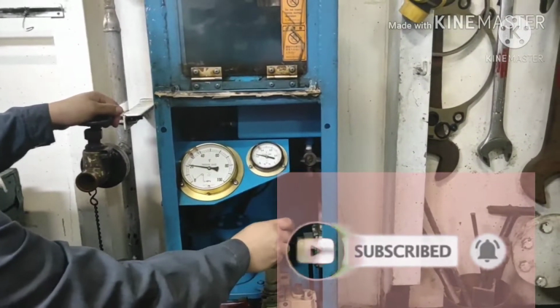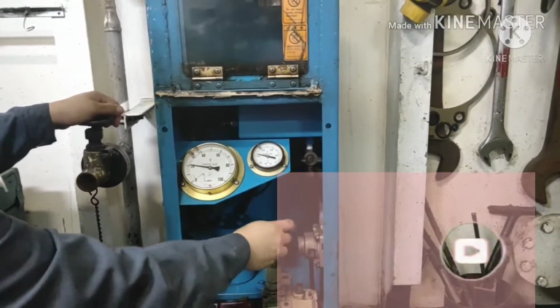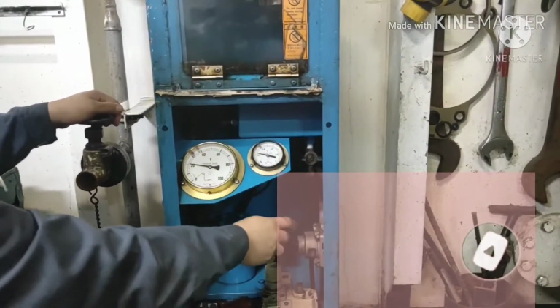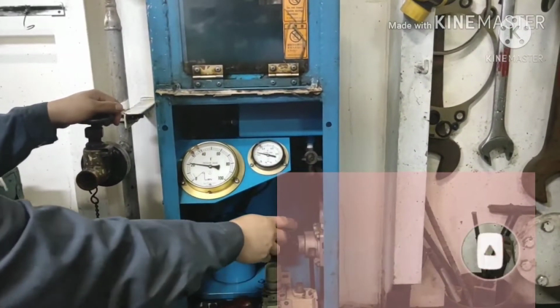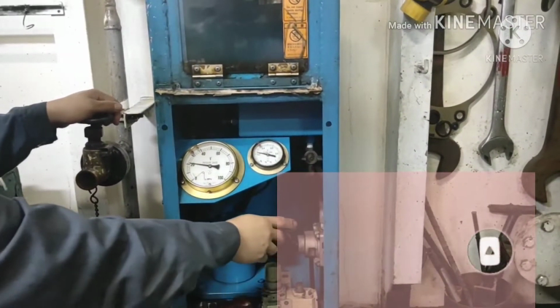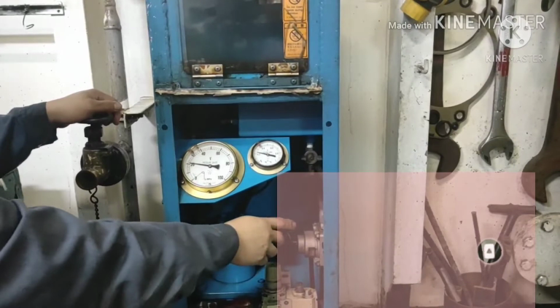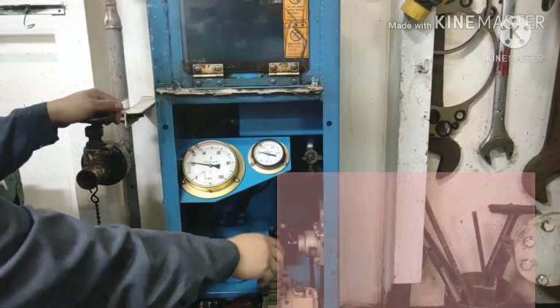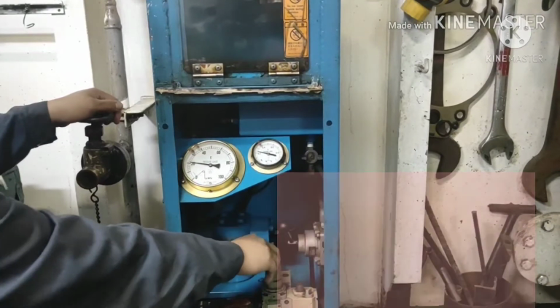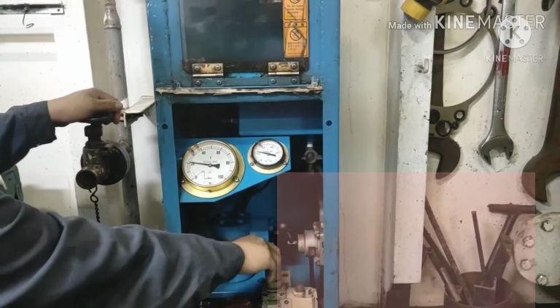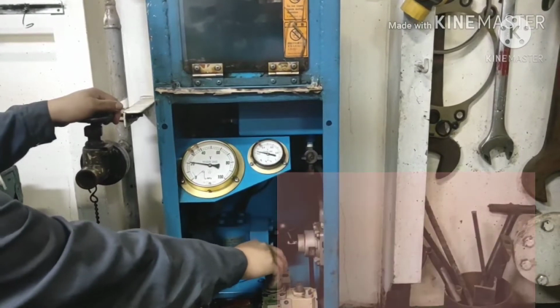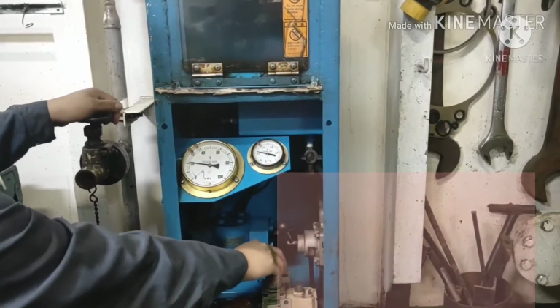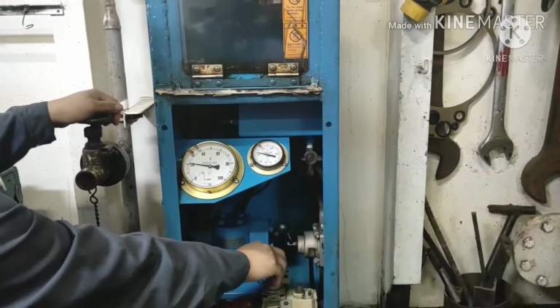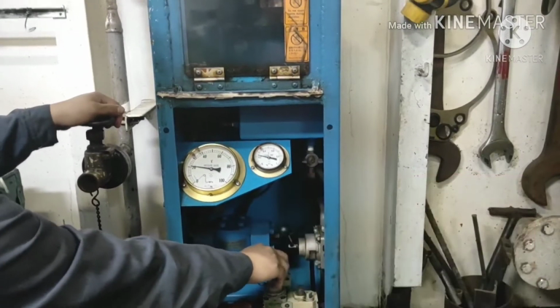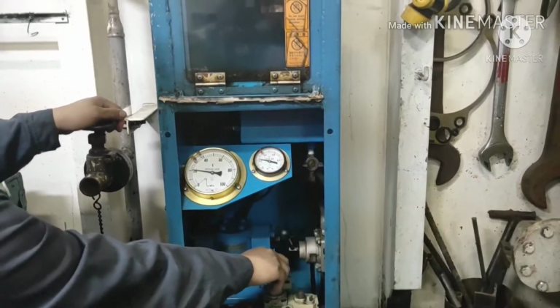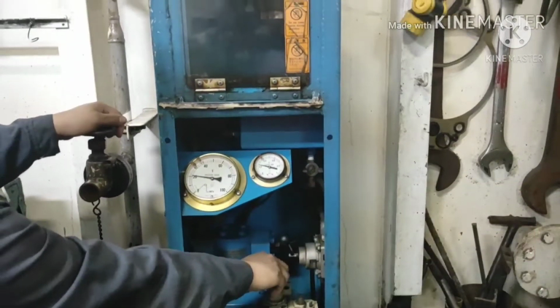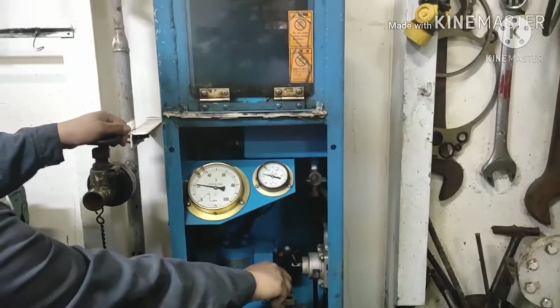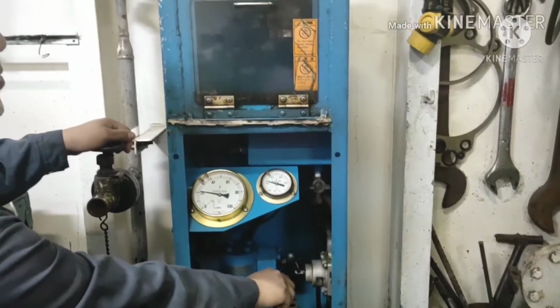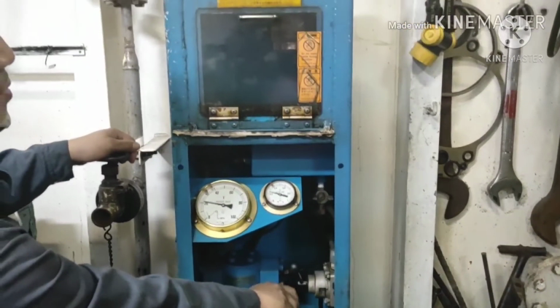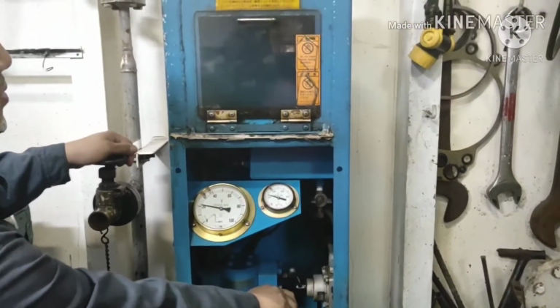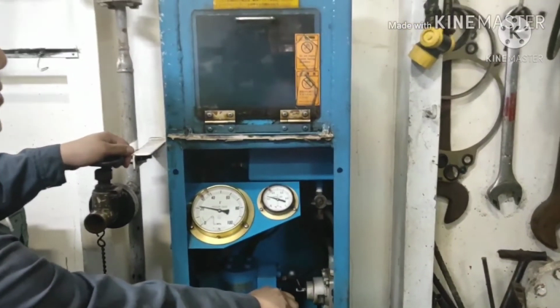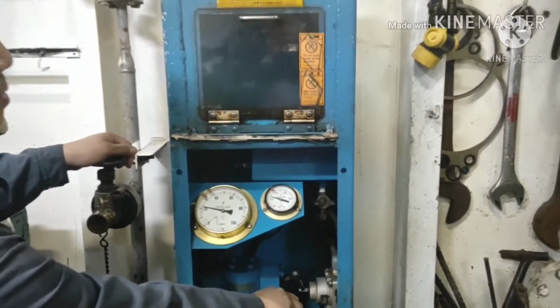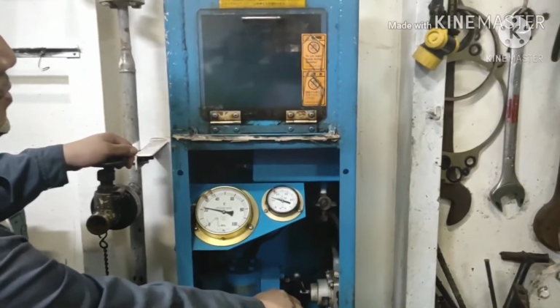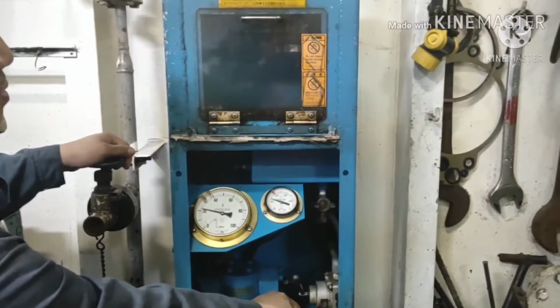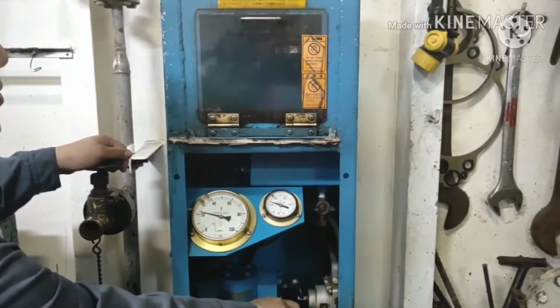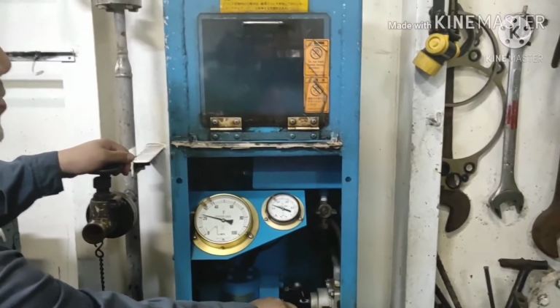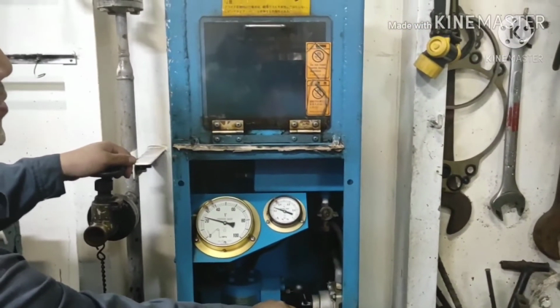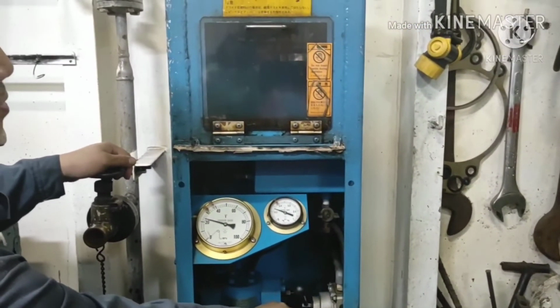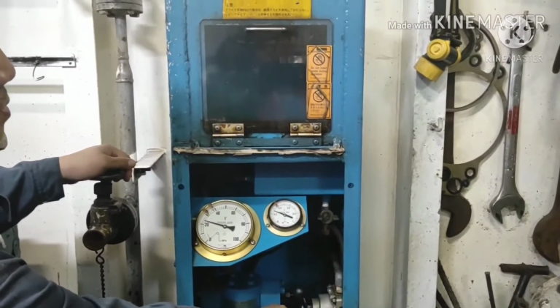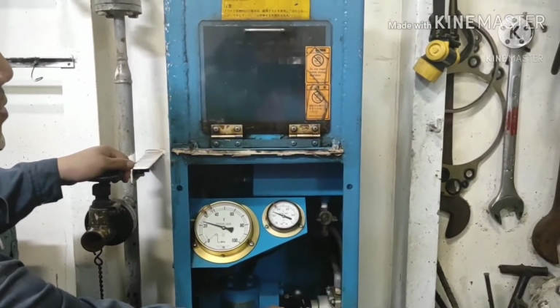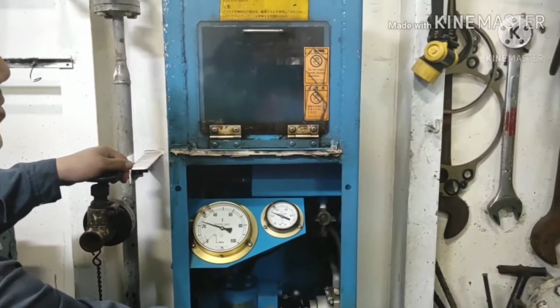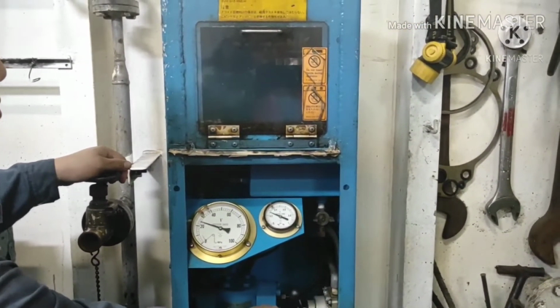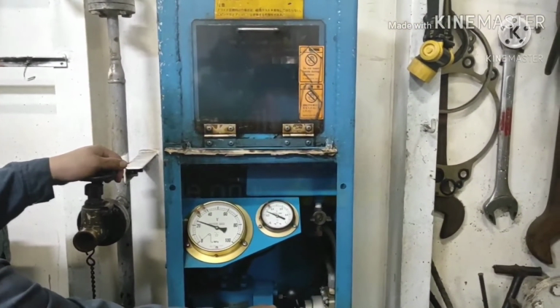The regulator slowly increases until oil comes out from the nozzle zone.